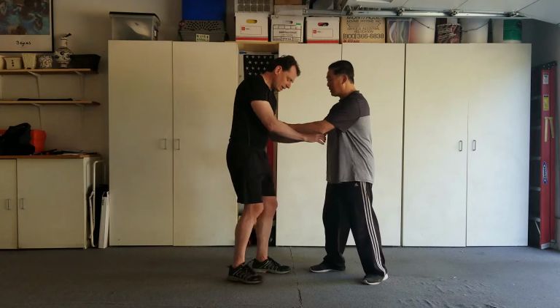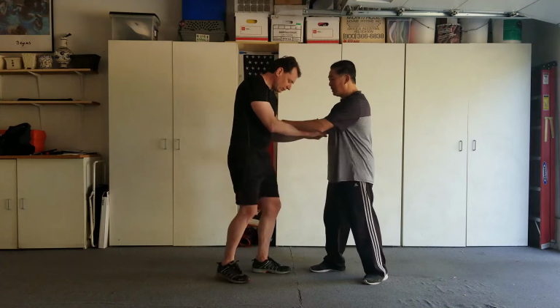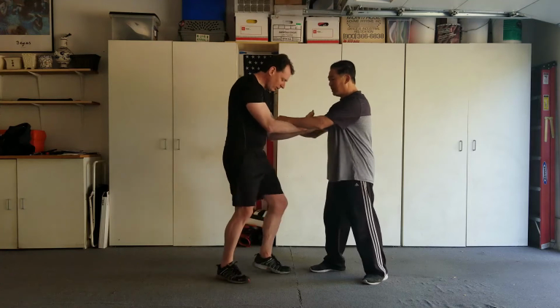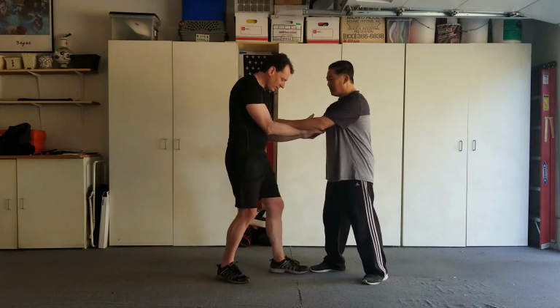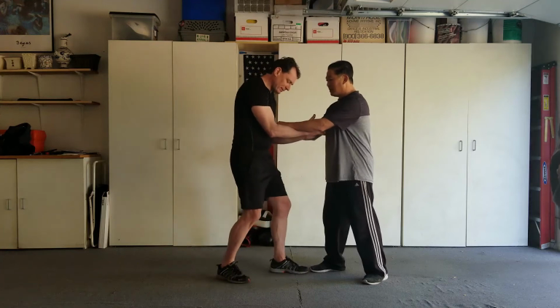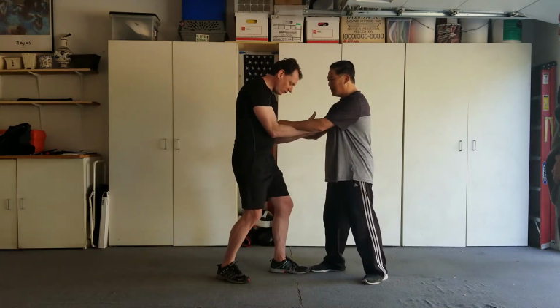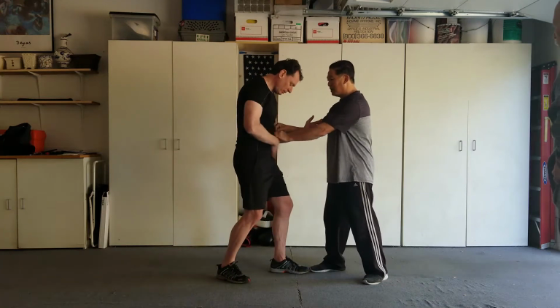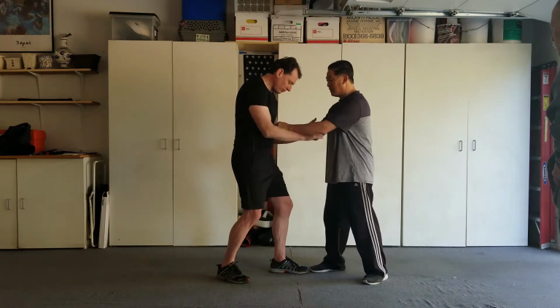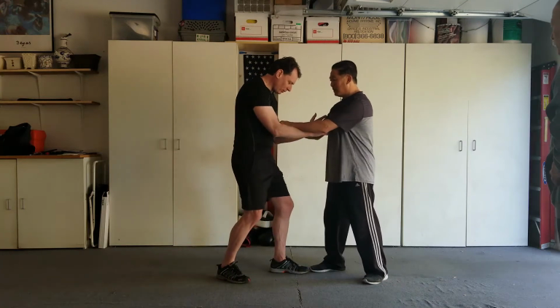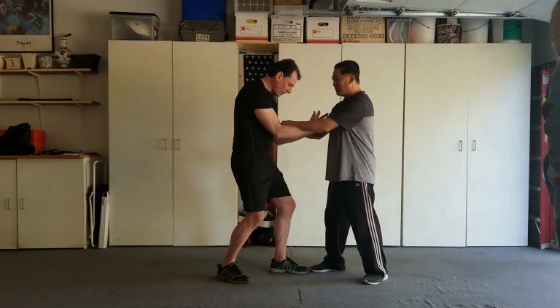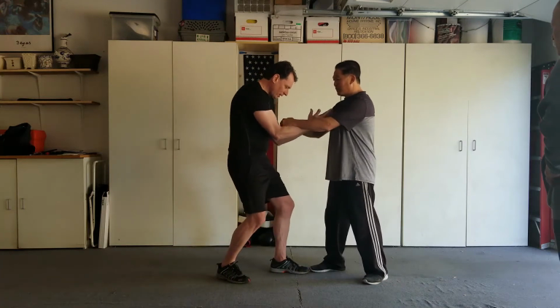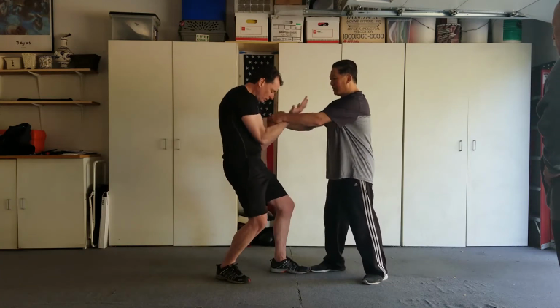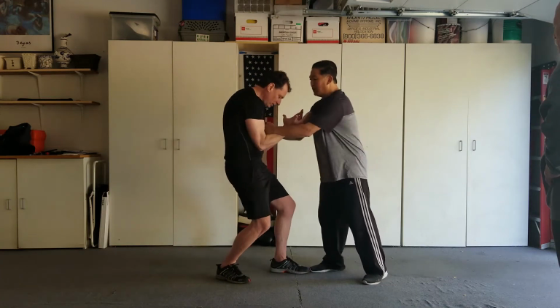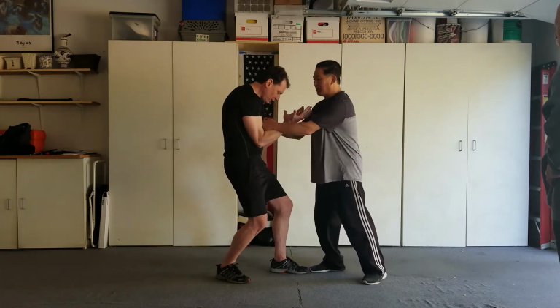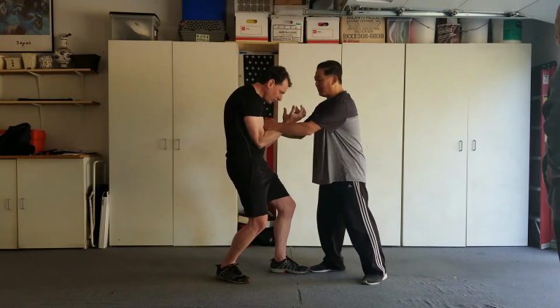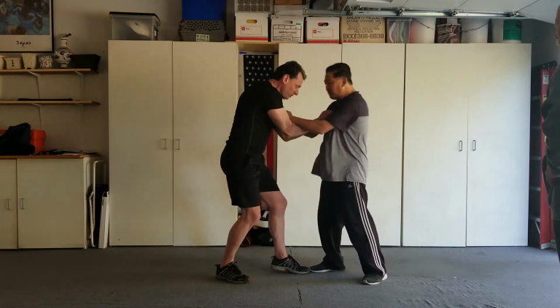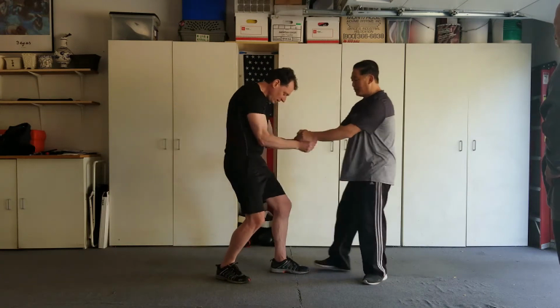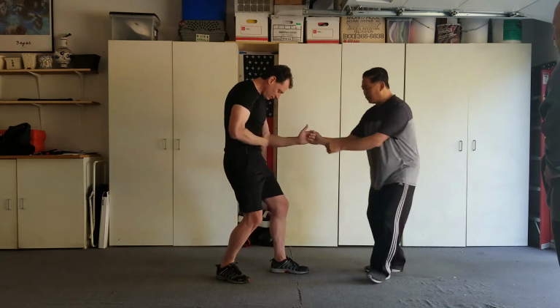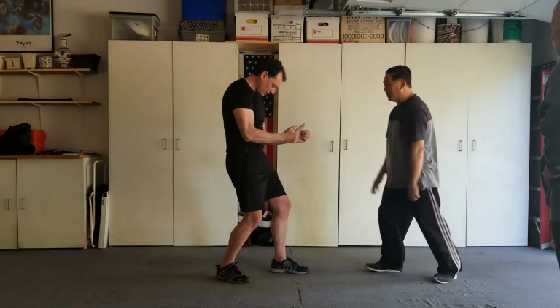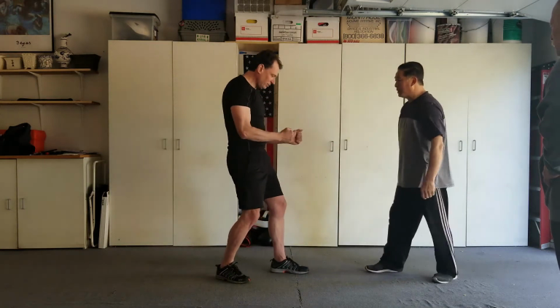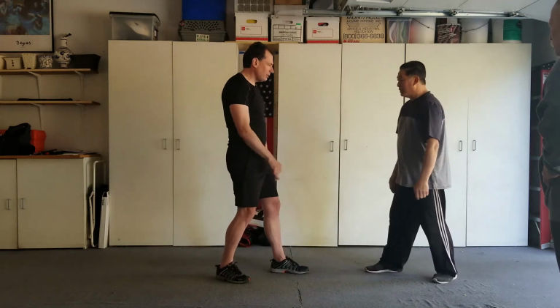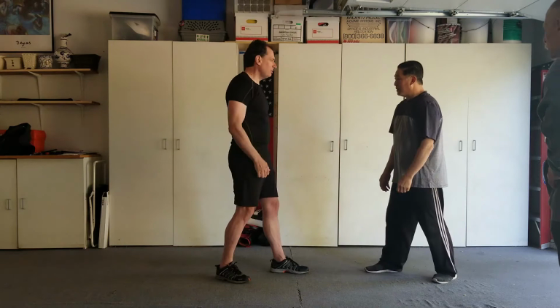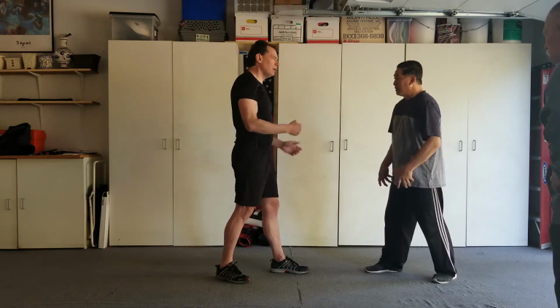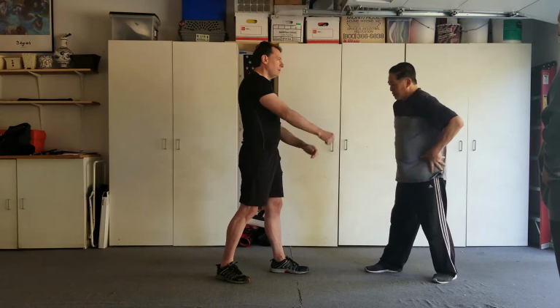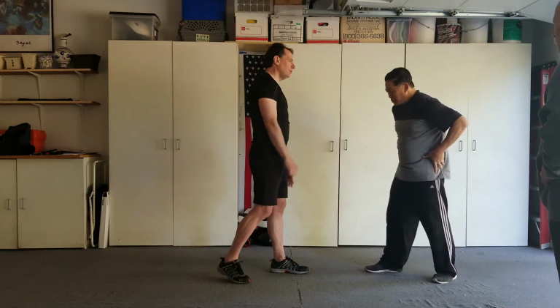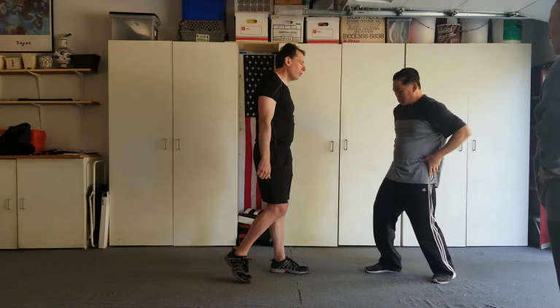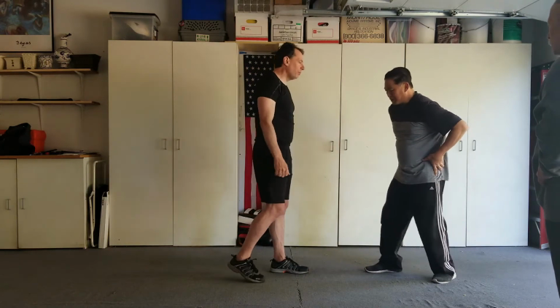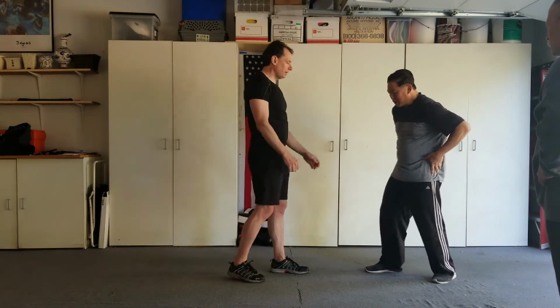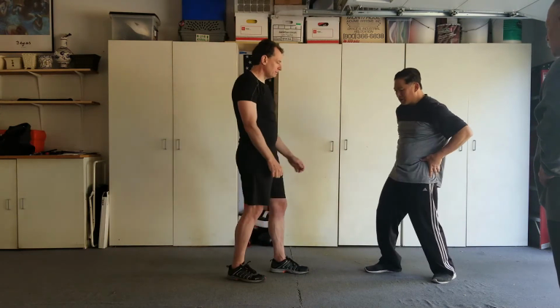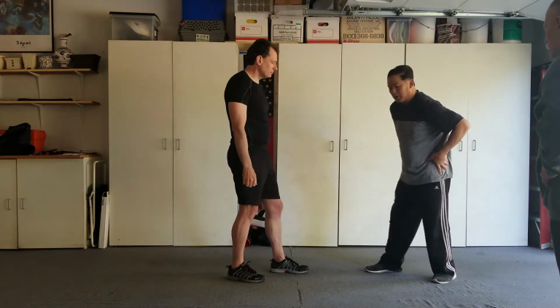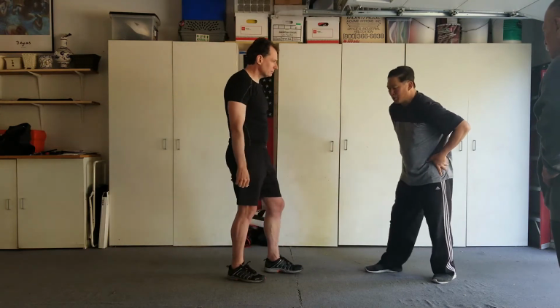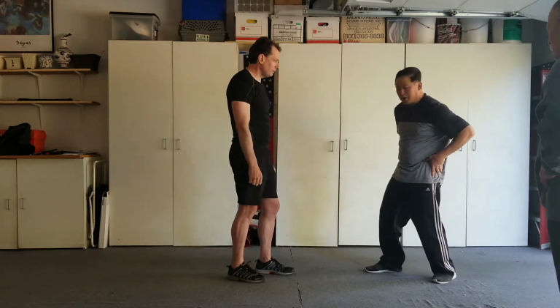It's all coming from your core. You're here, but when you hit, it's not just your arm — it's your whole body. Thrust your hip.